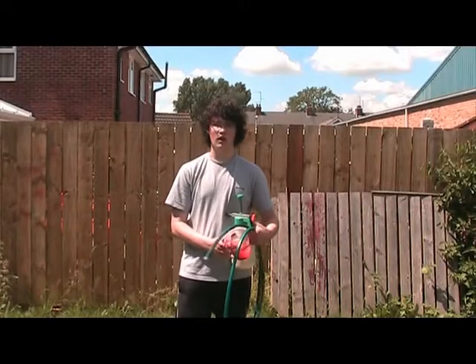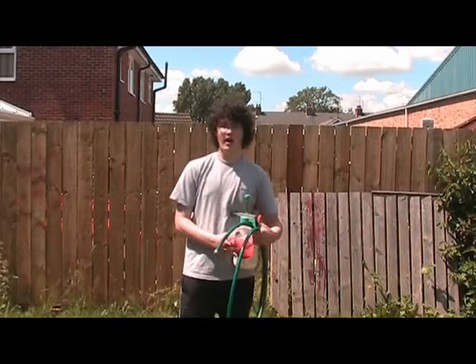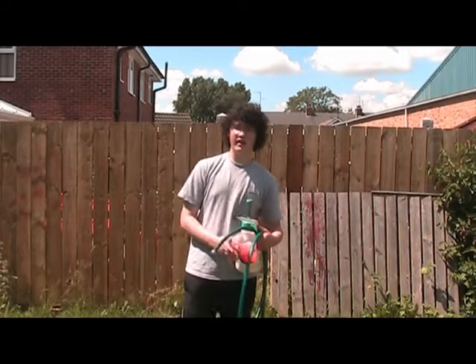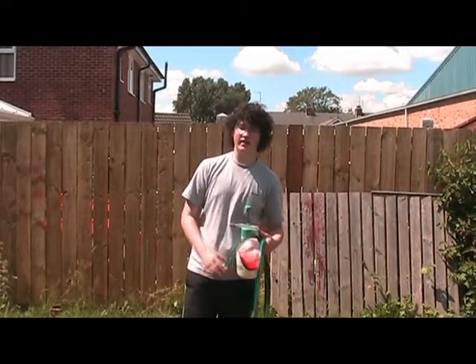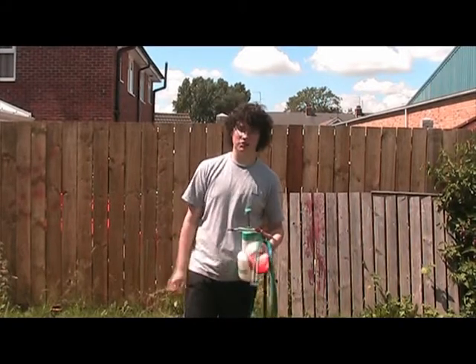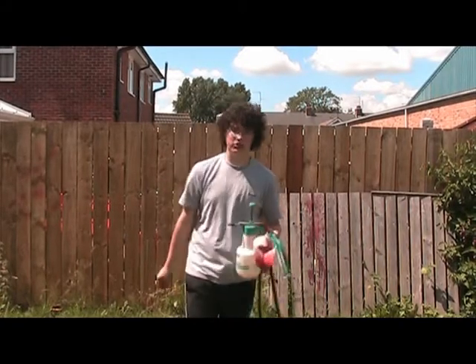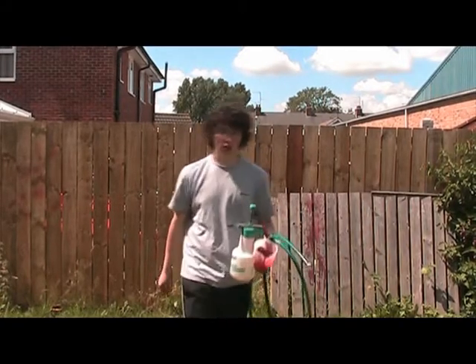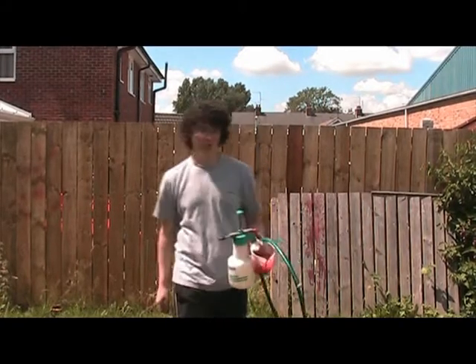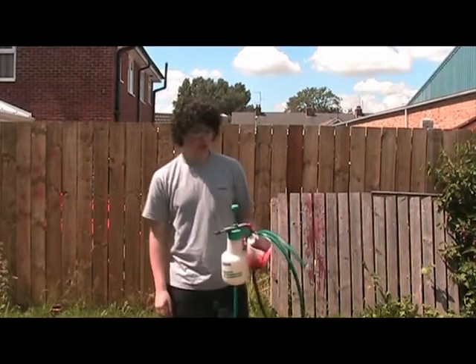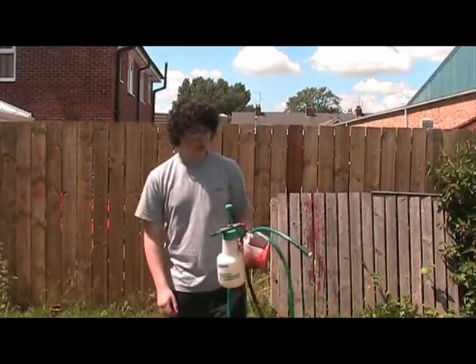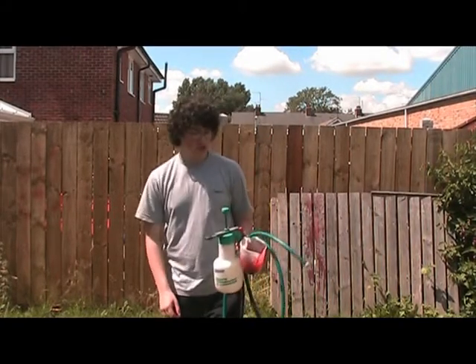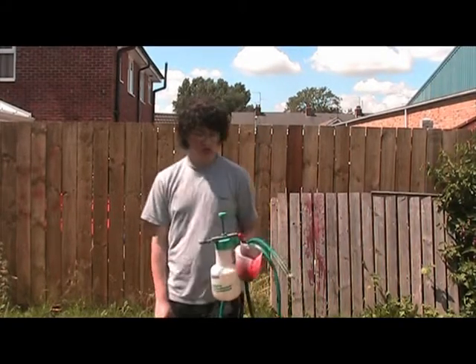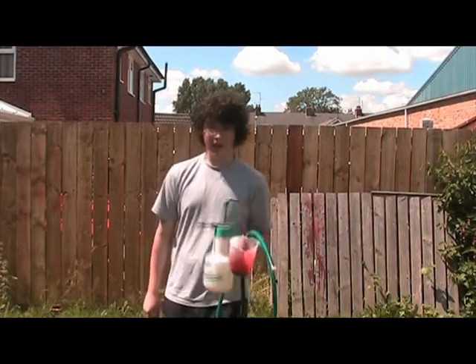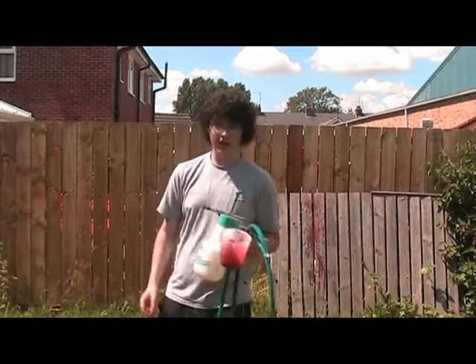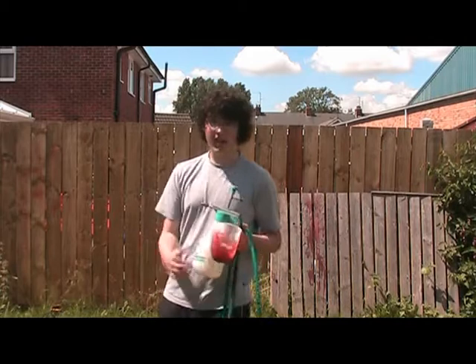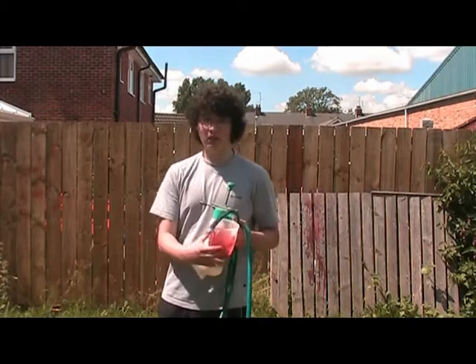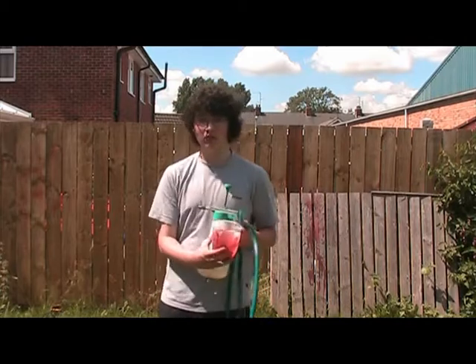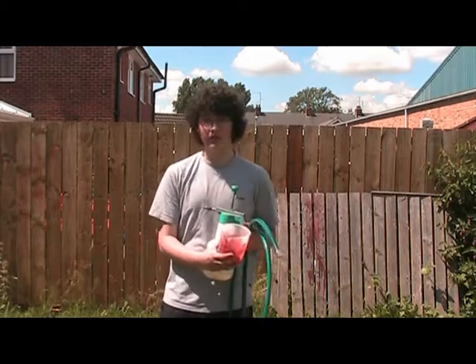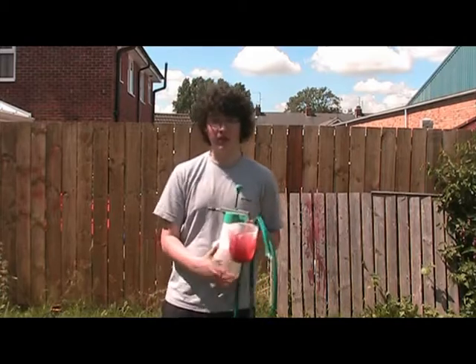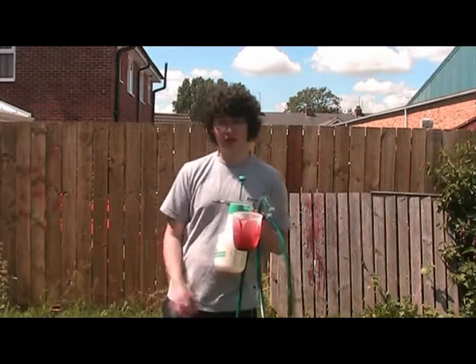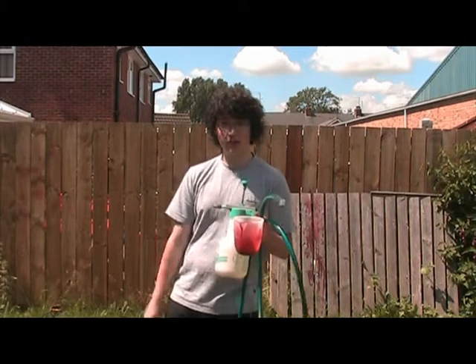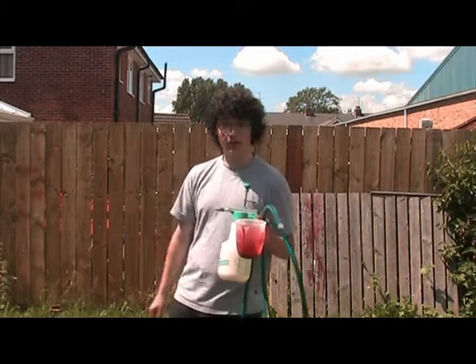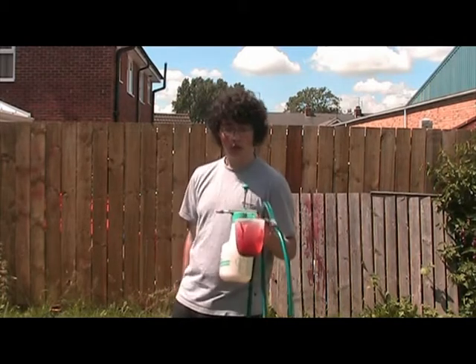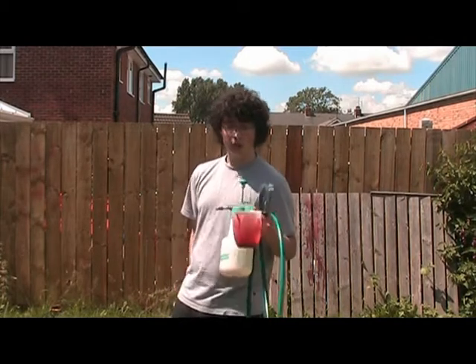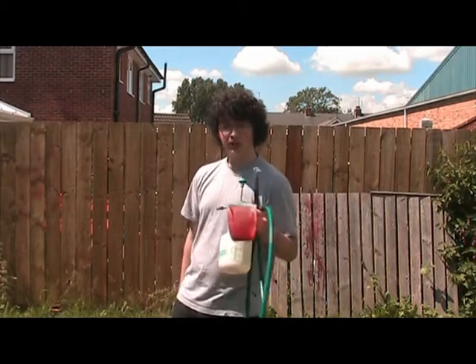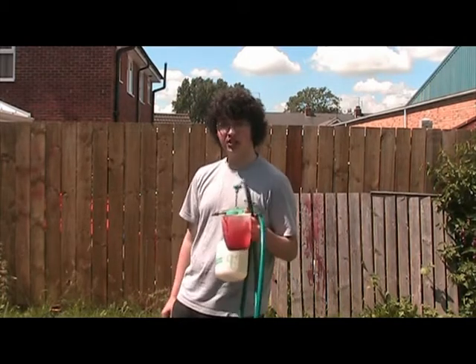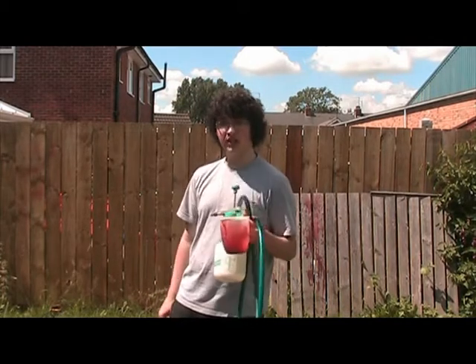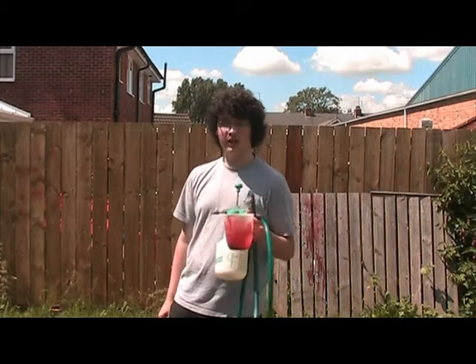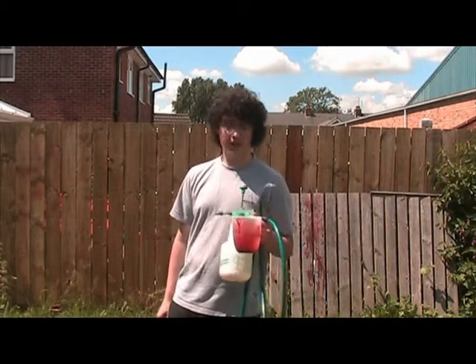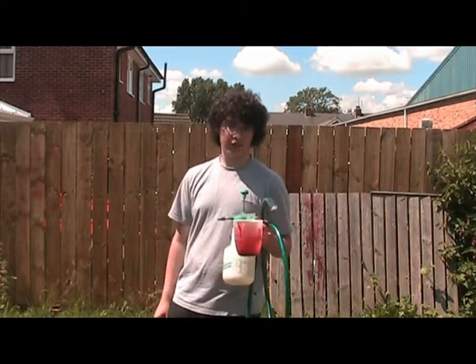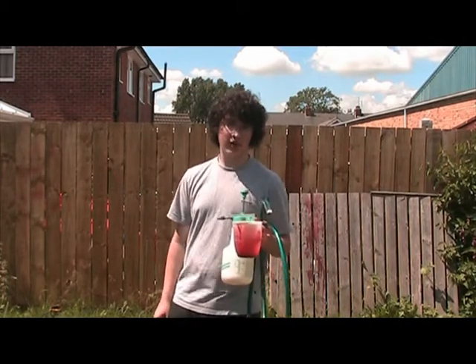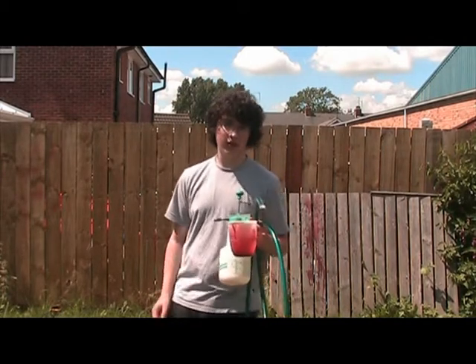This is Shotaway Productions again, and now that you've got your fake blood, we're going to show you how to fire it.